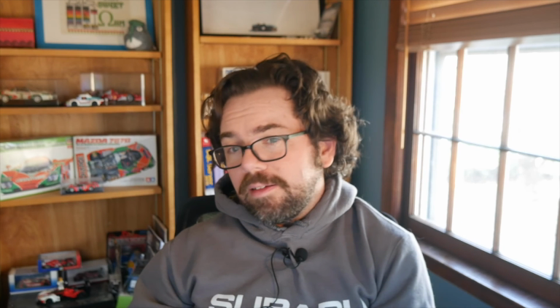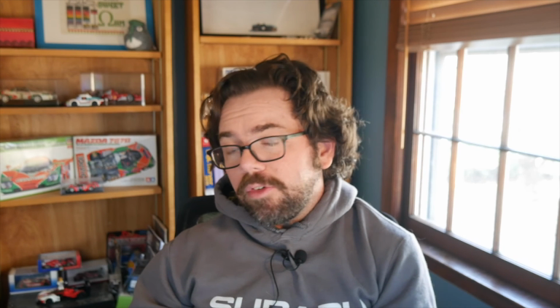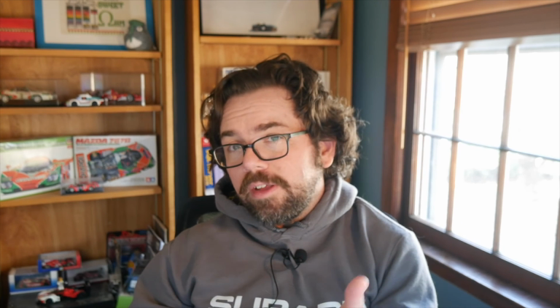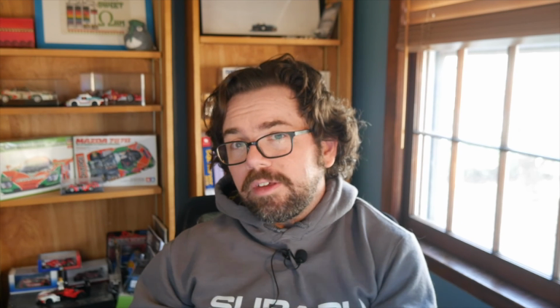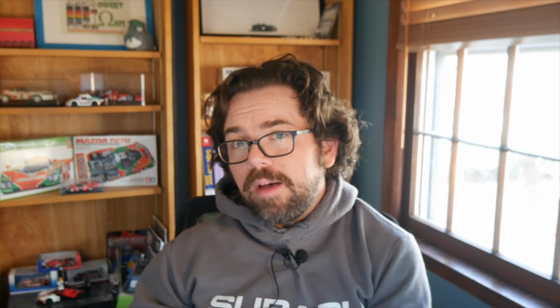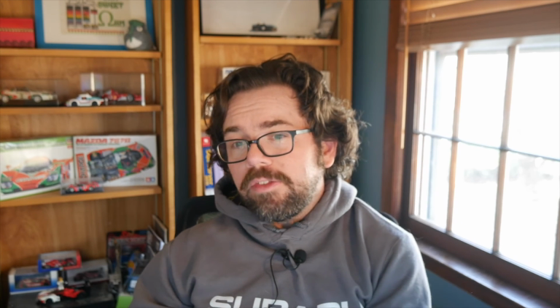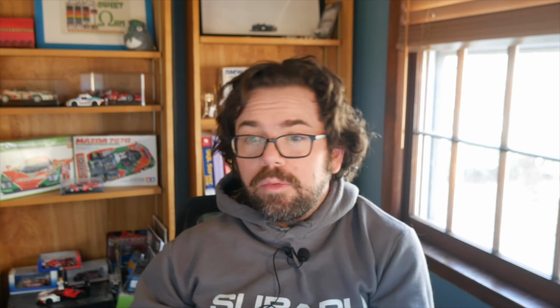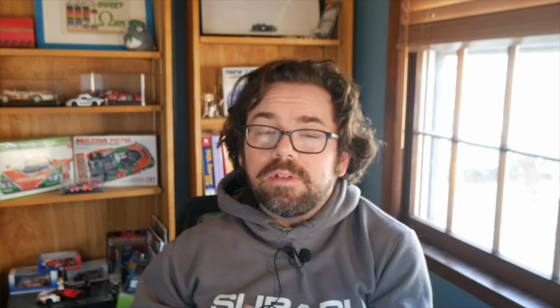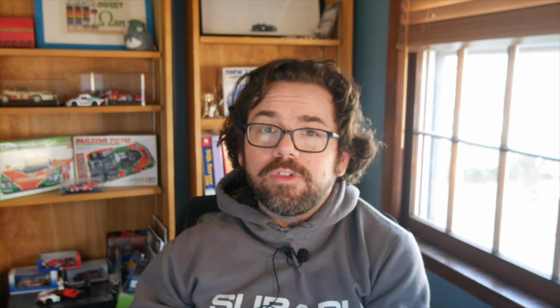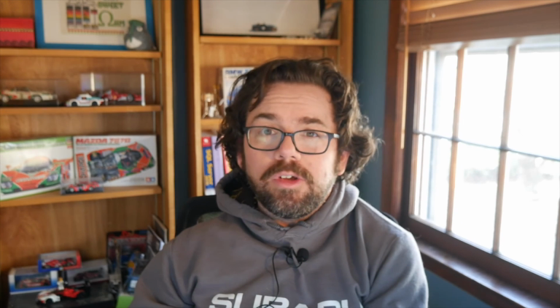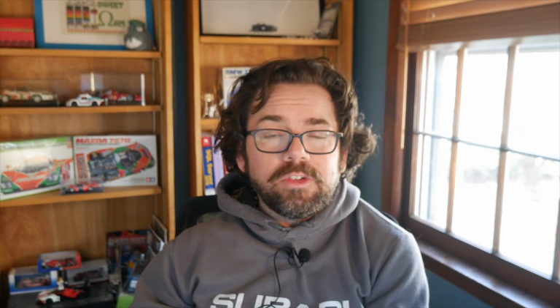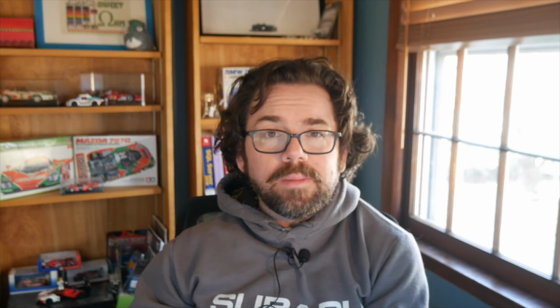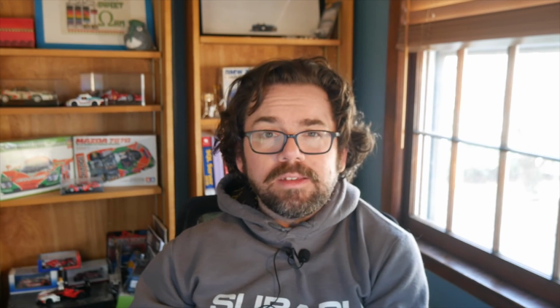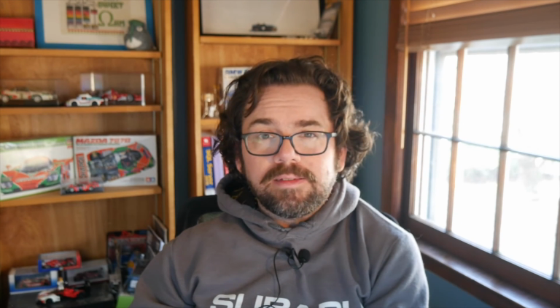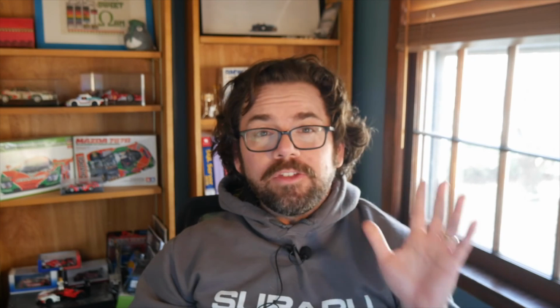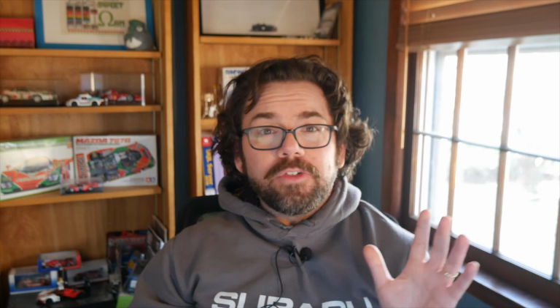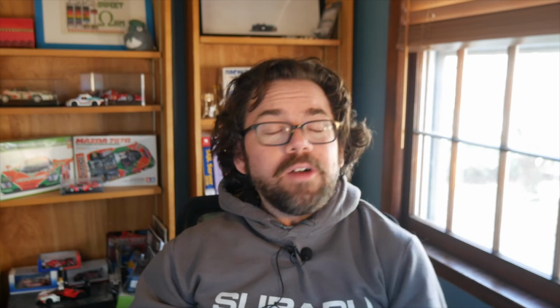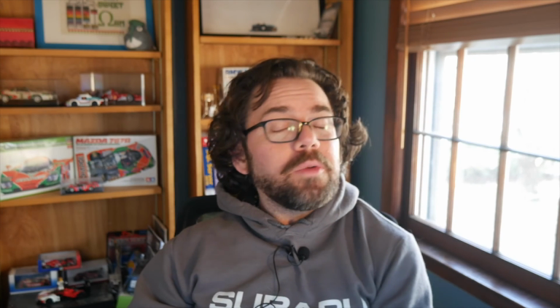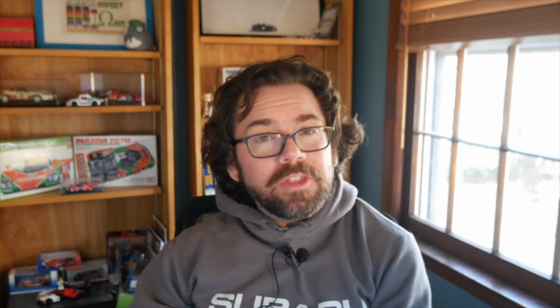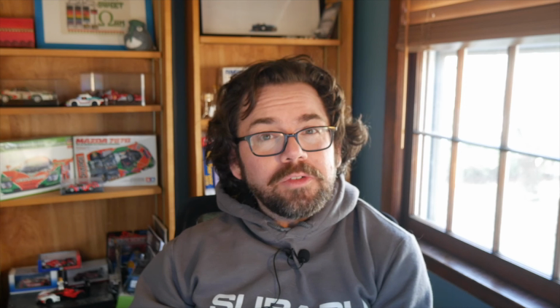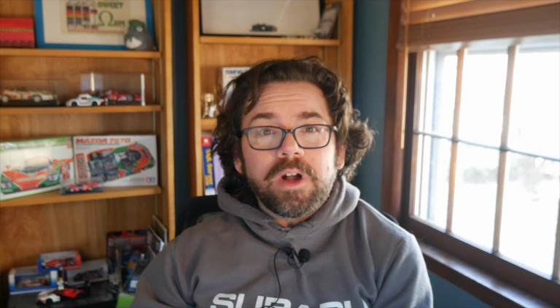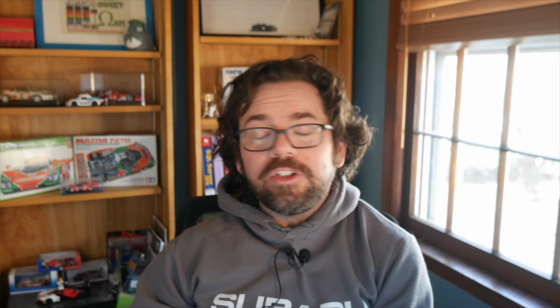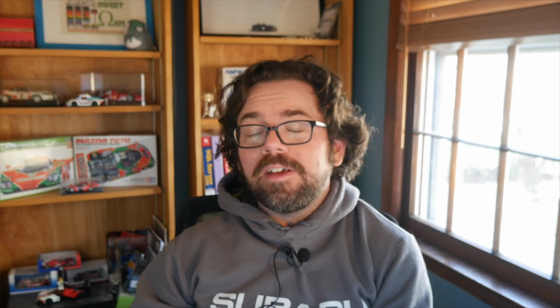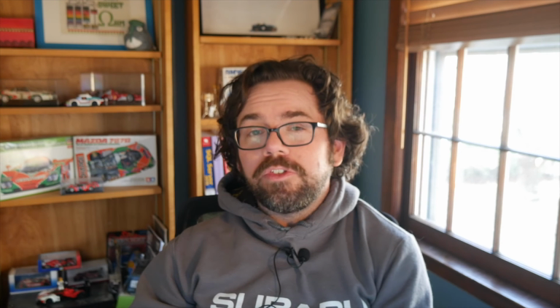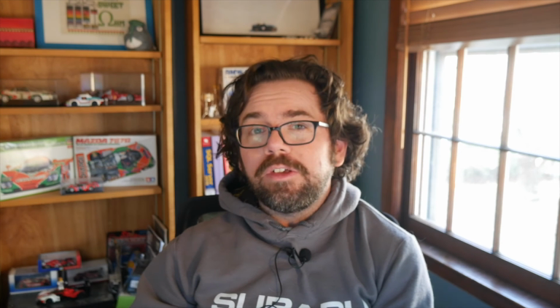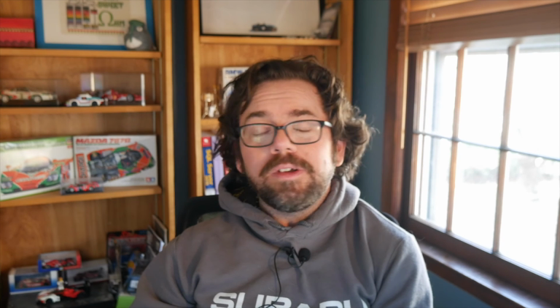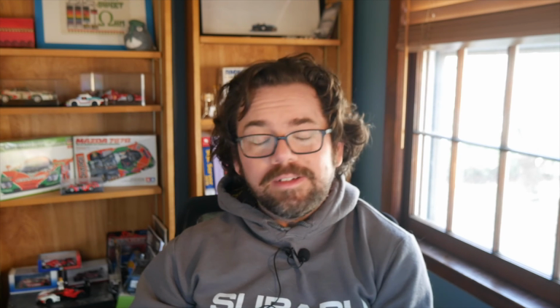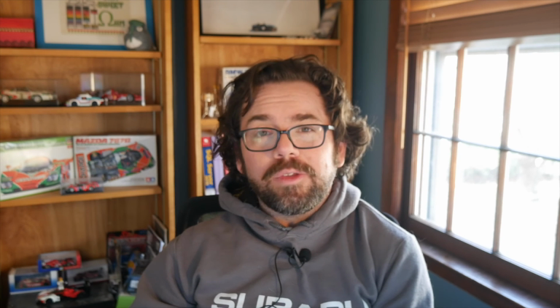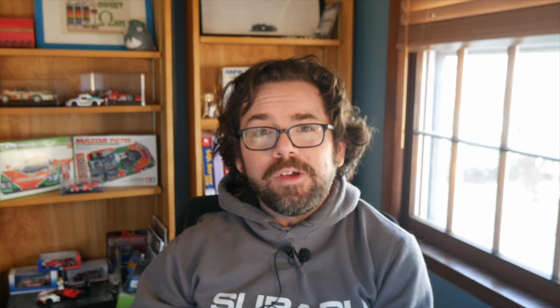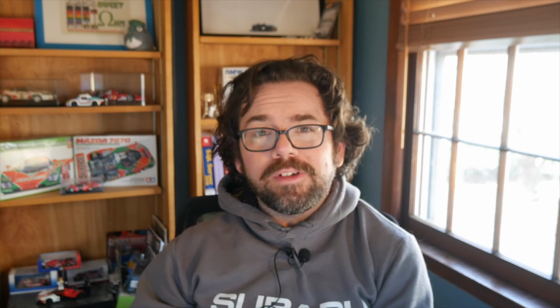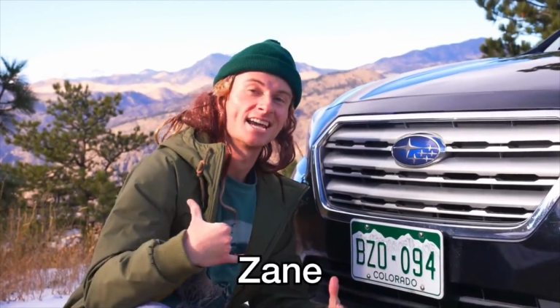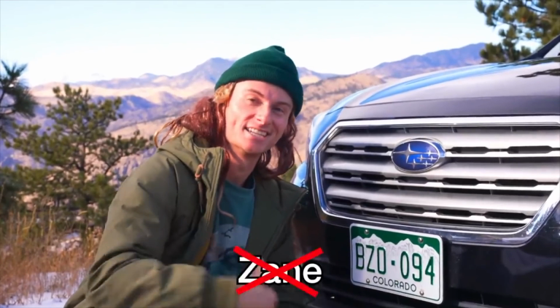Leave your thoughts in the comments — I would love to know what you think about this. That's all for now. Thank you for watching, and we'll see you down the road.